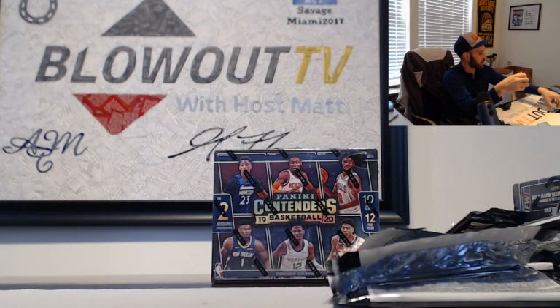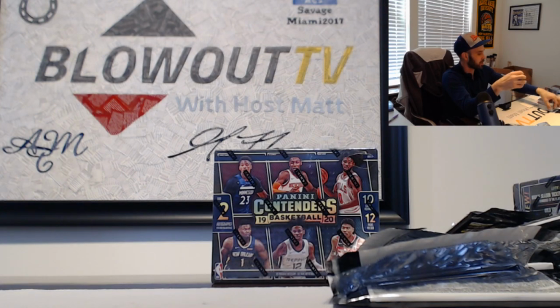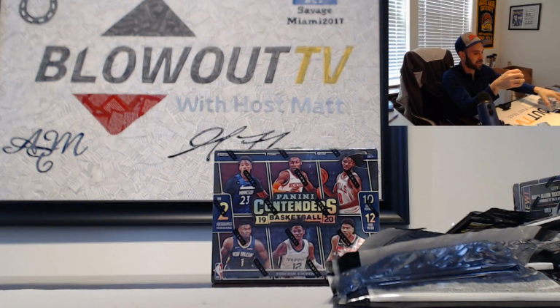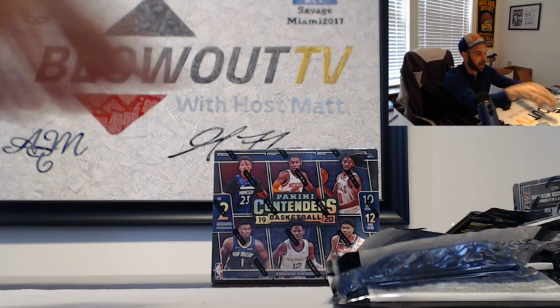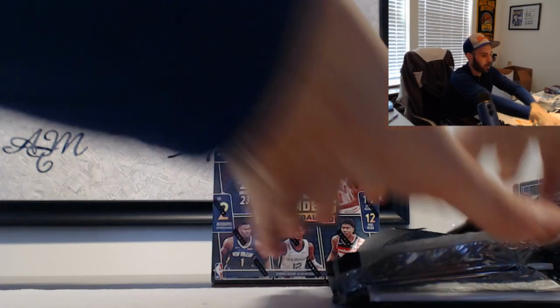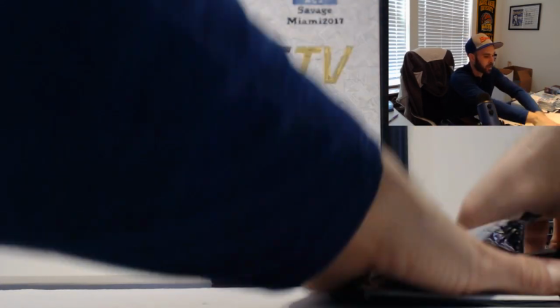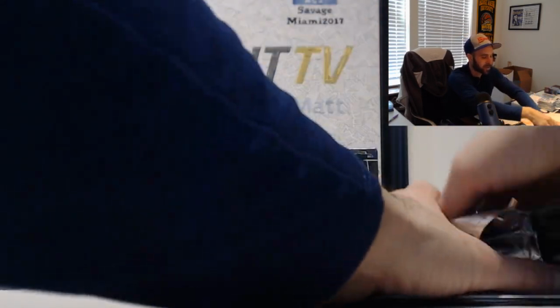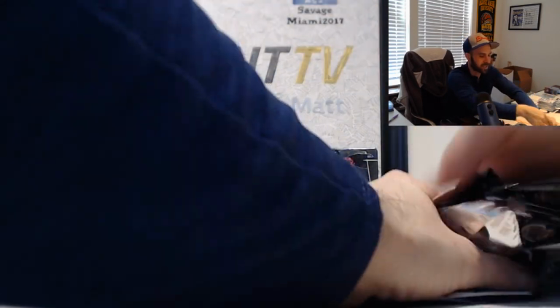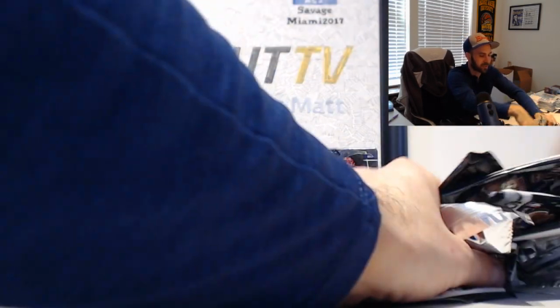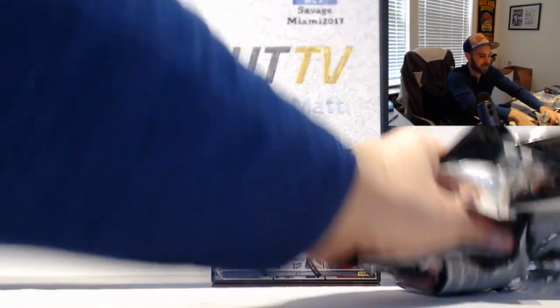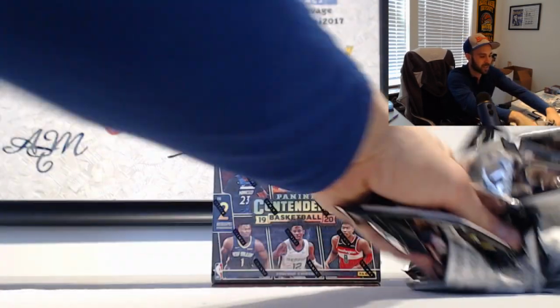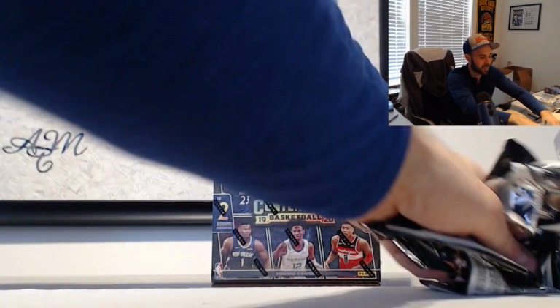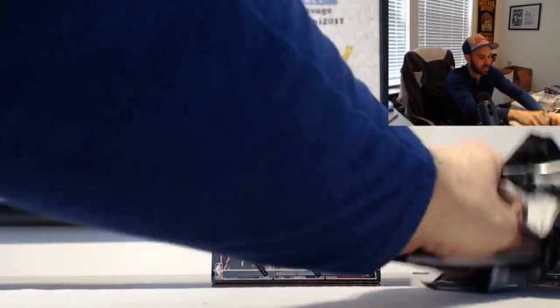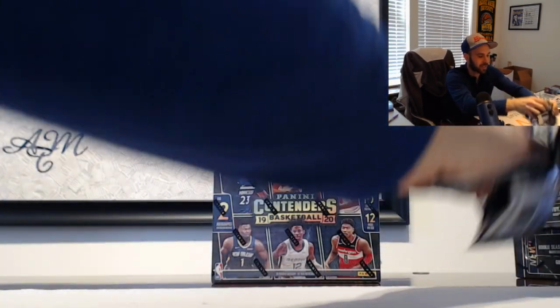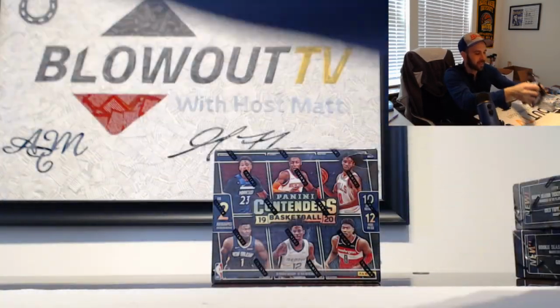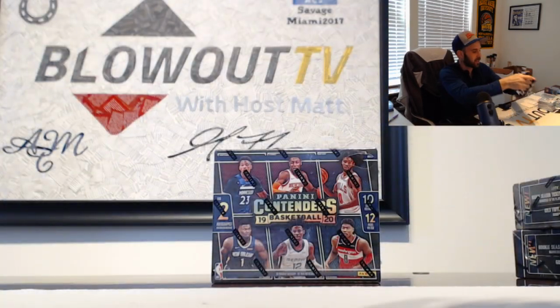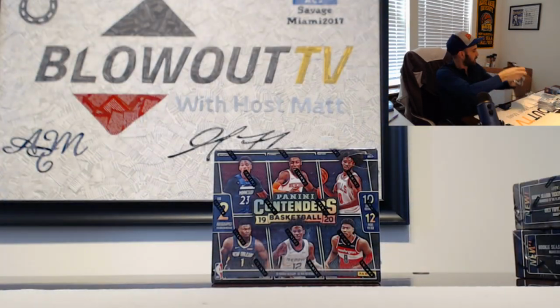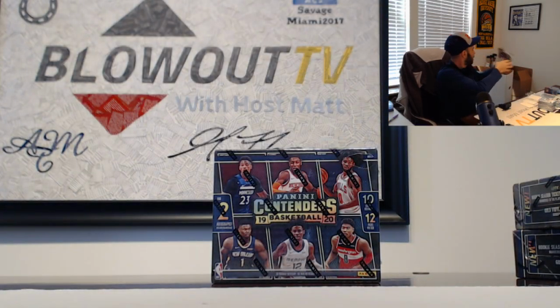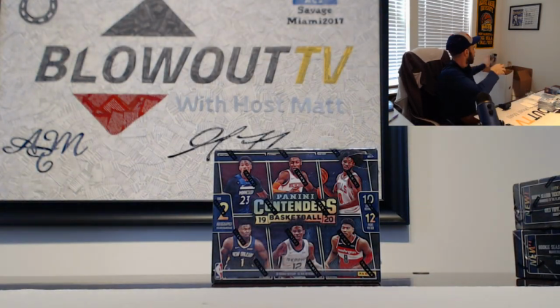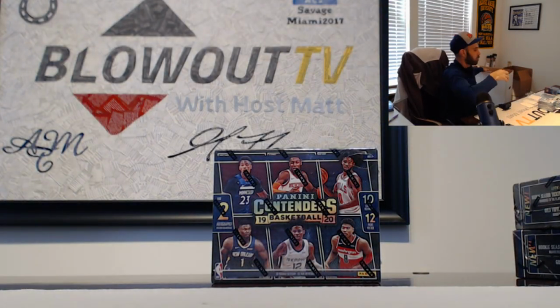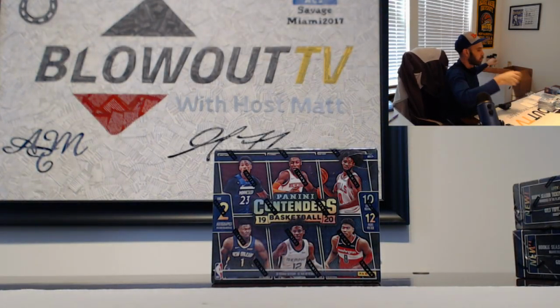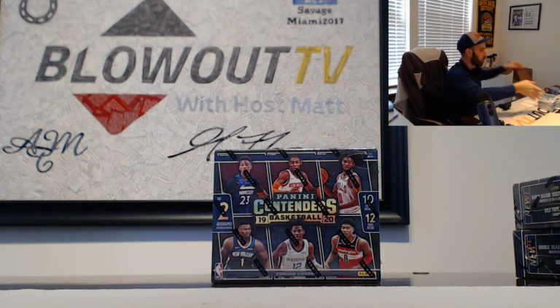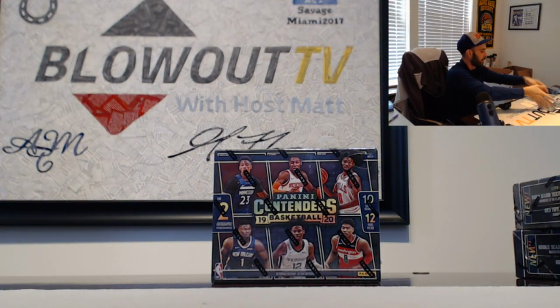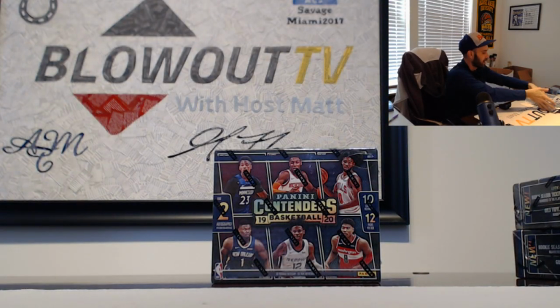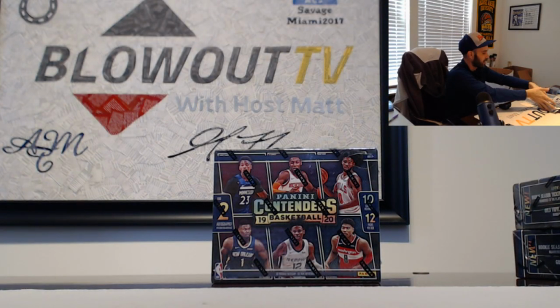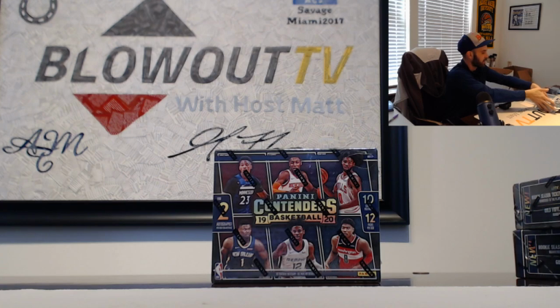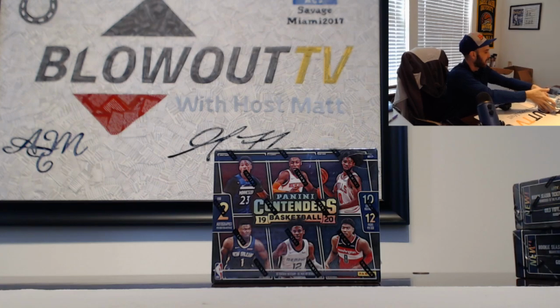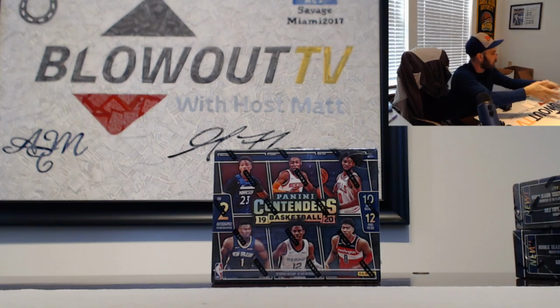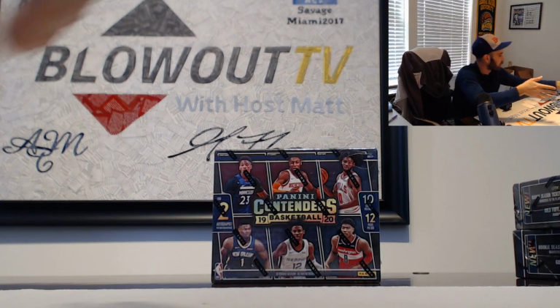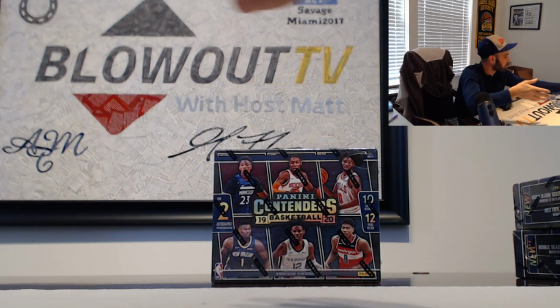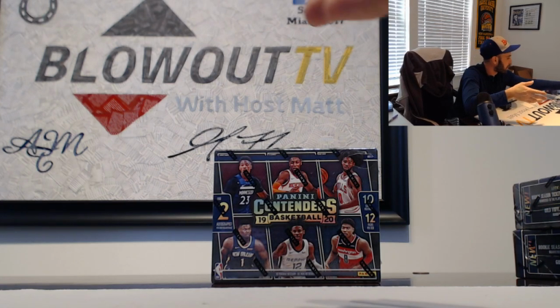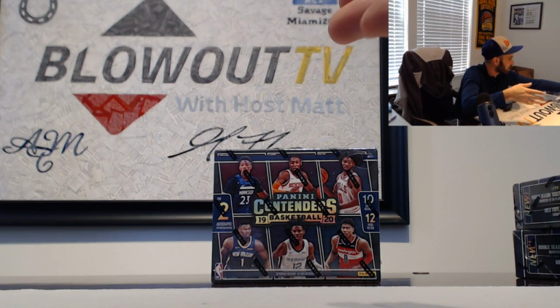Nice hit on the Thybulle. Let's see if we can improve upon that - Thybulle, corner pocket.